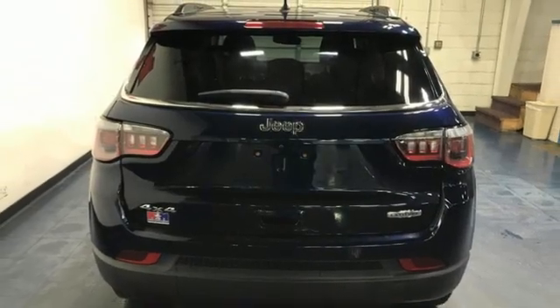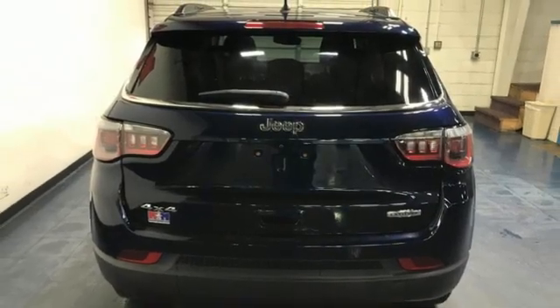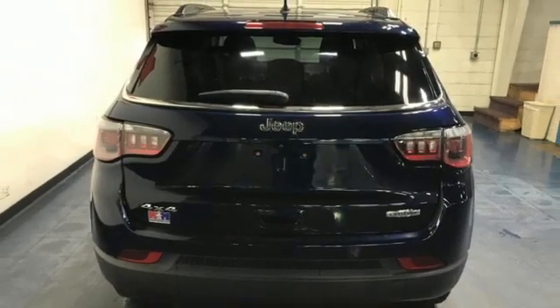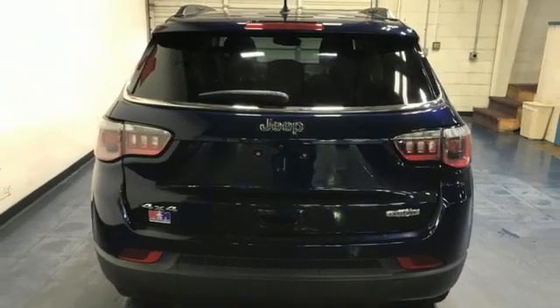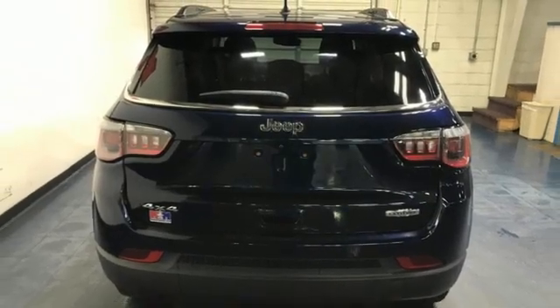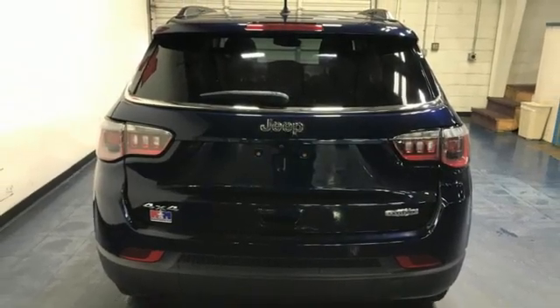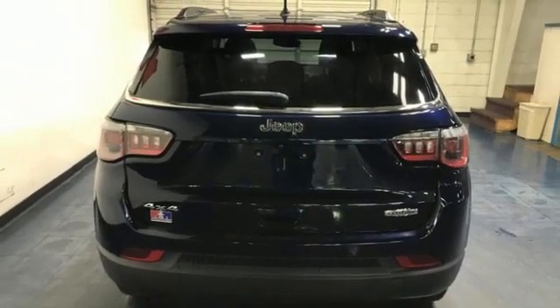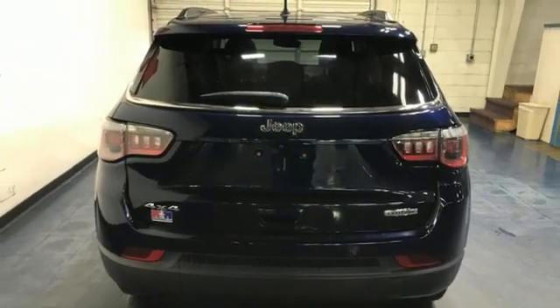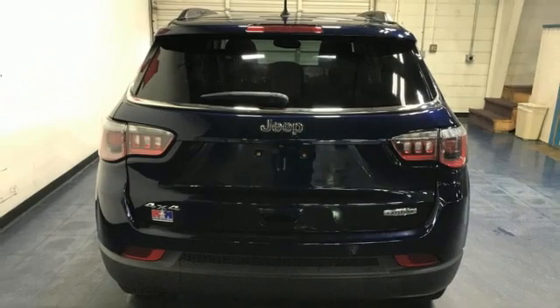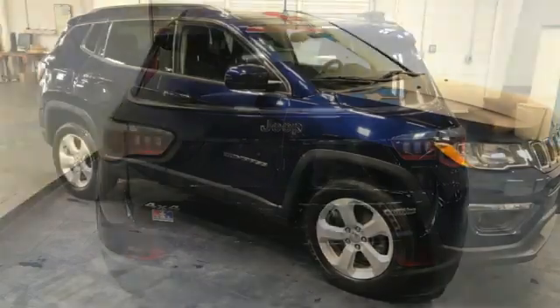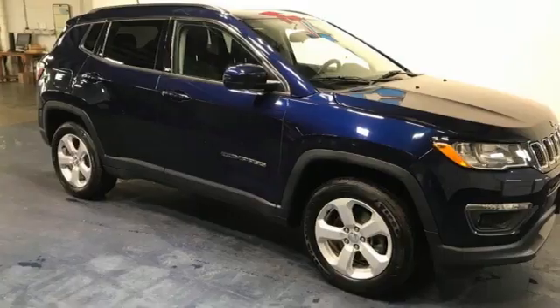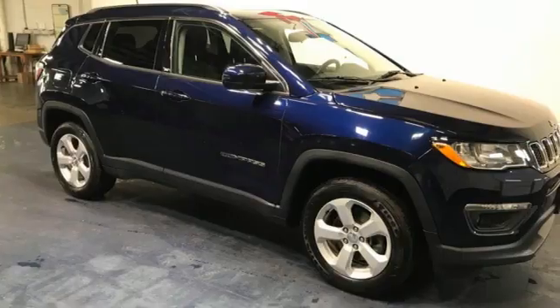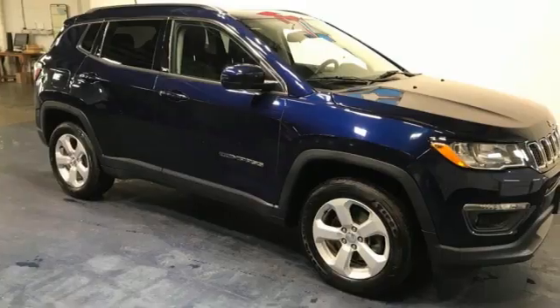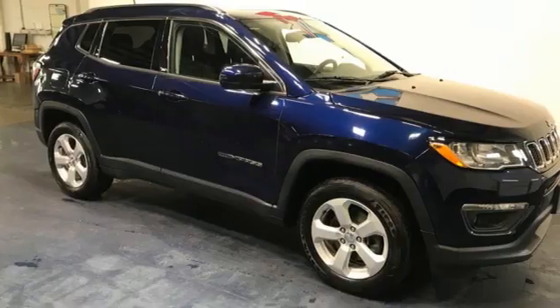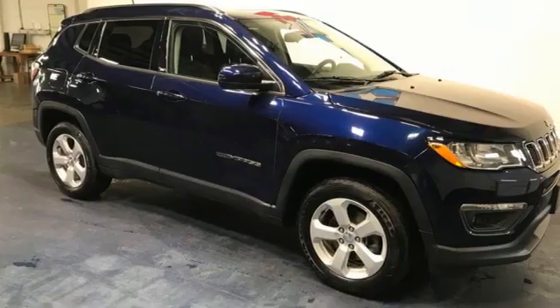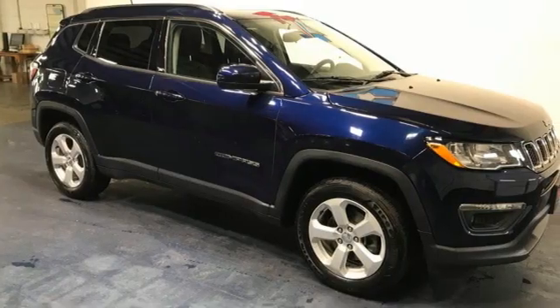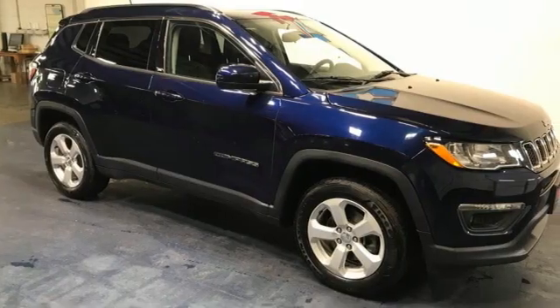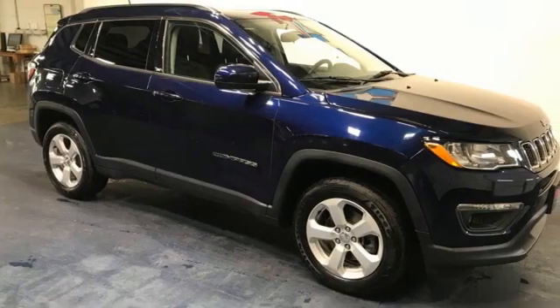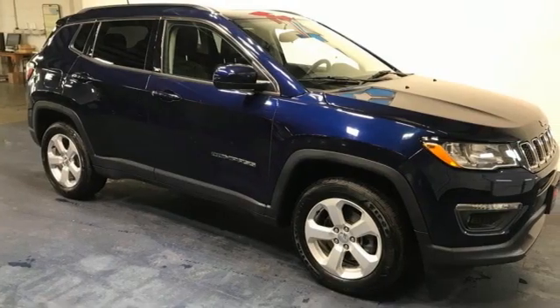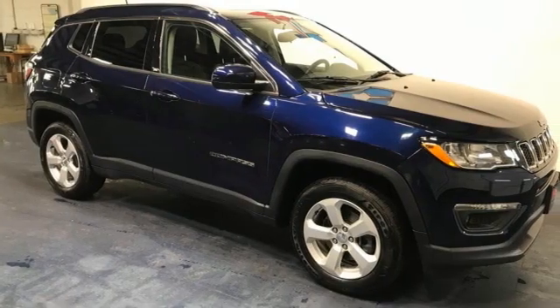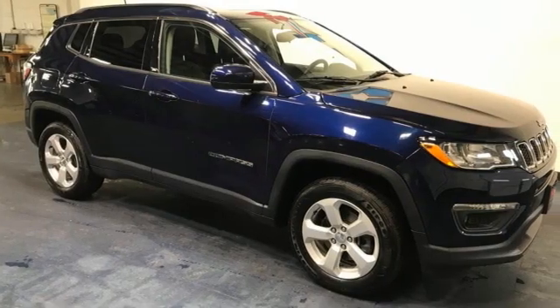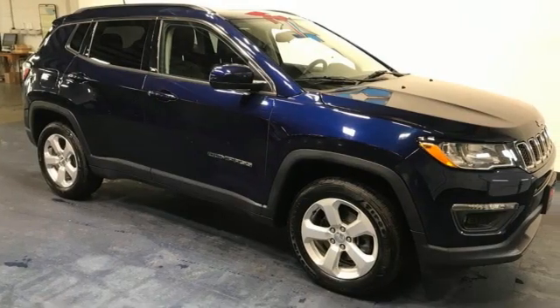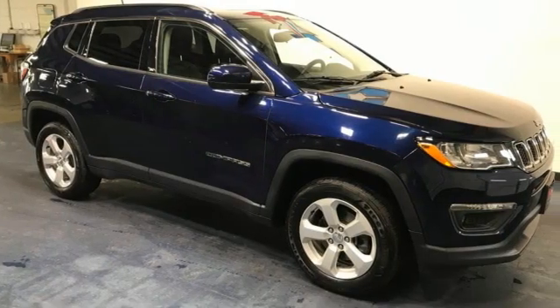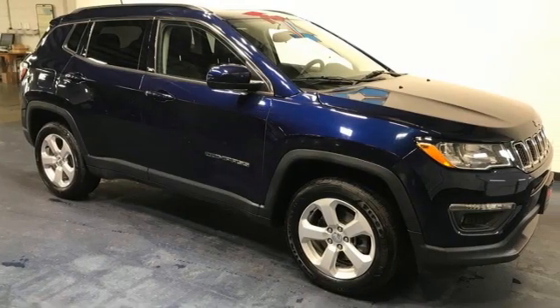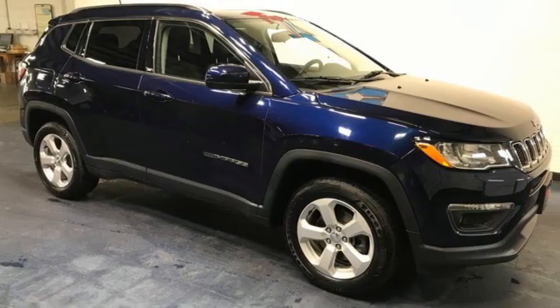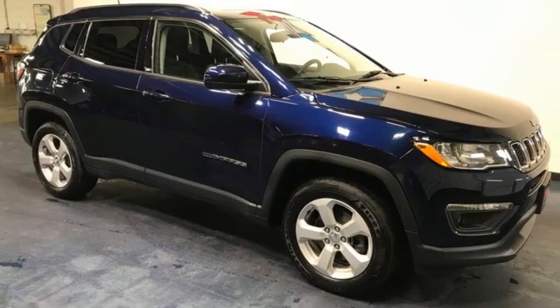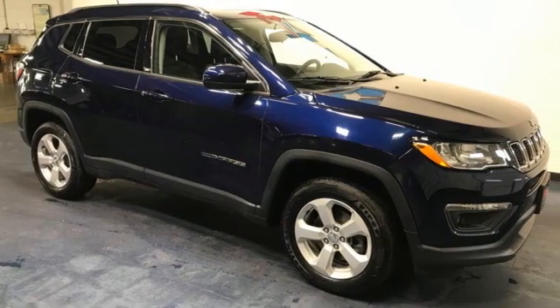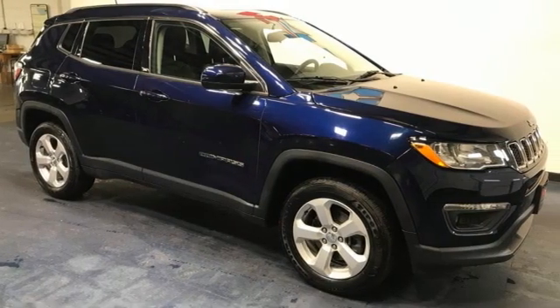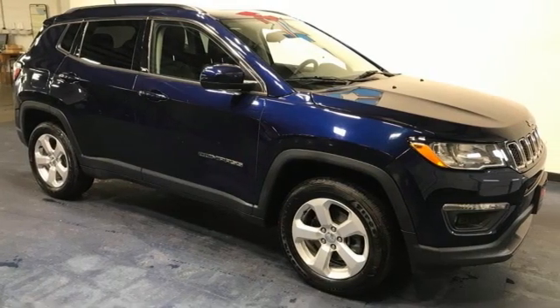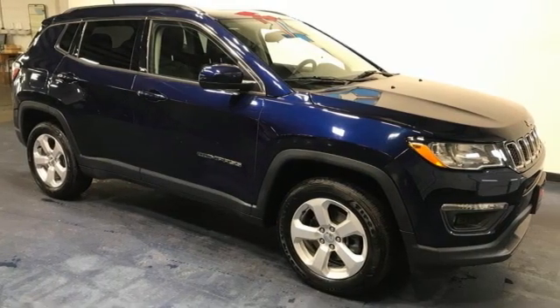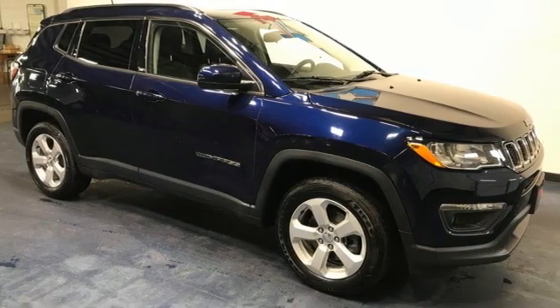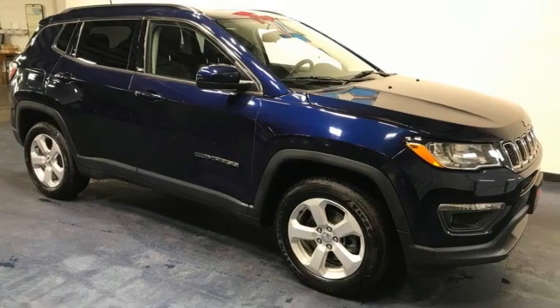Journey anywhere in a Jeep. You need to drive it to believe it. See it for yourself today.